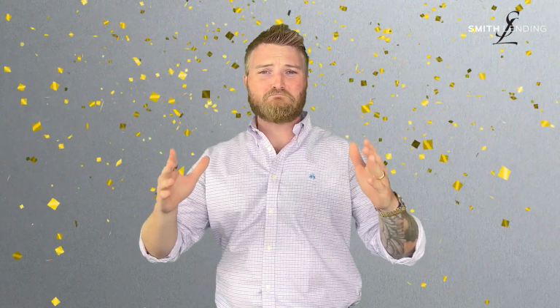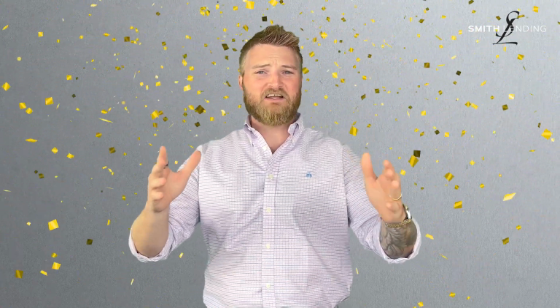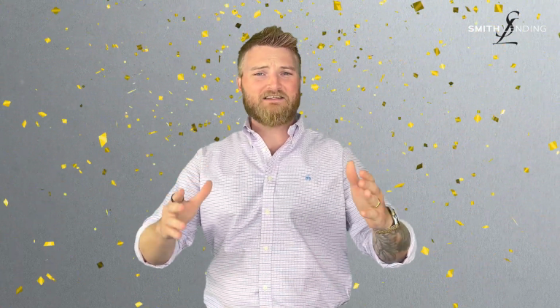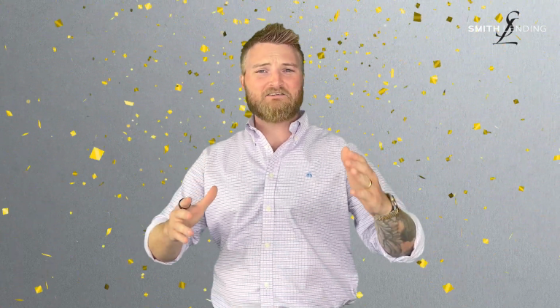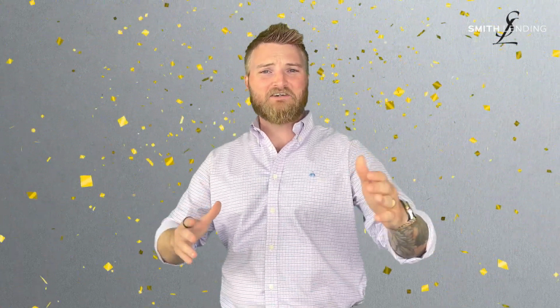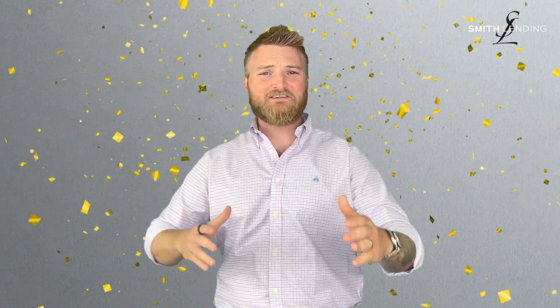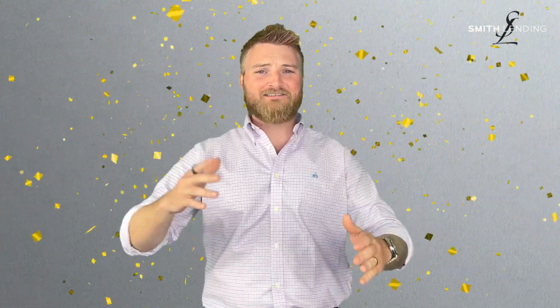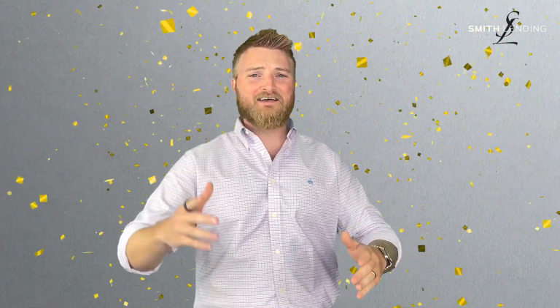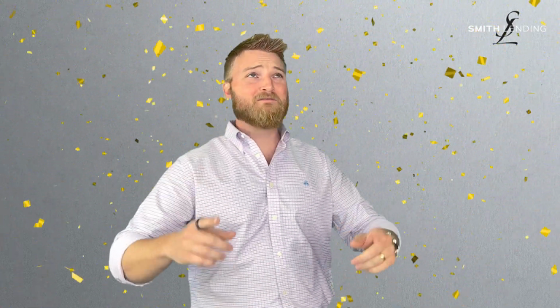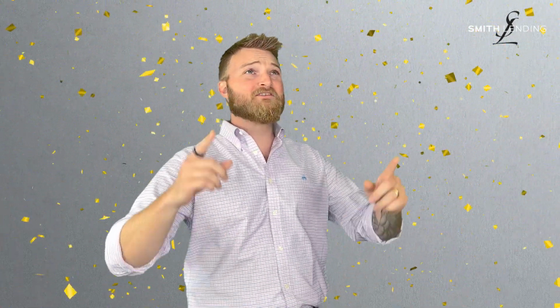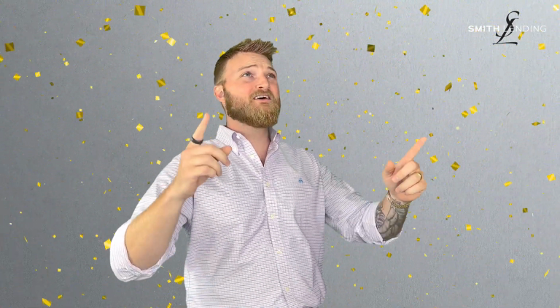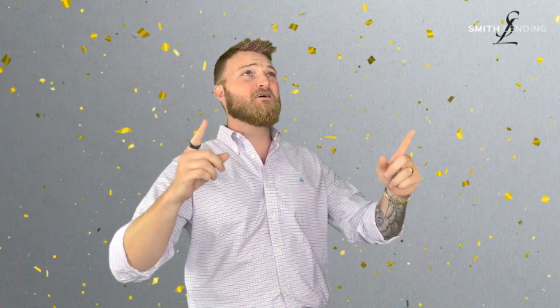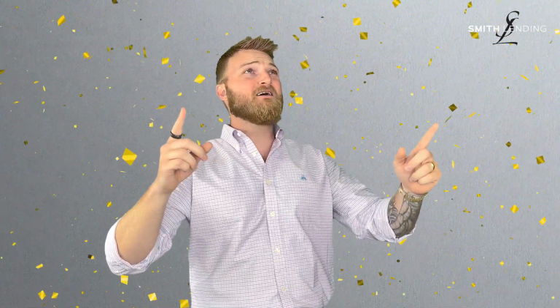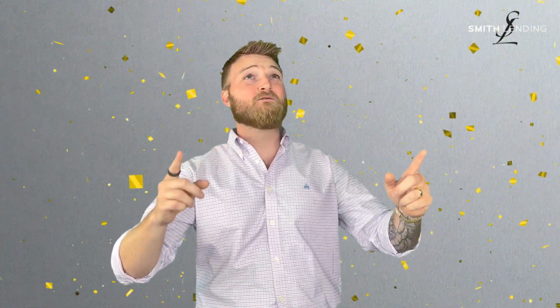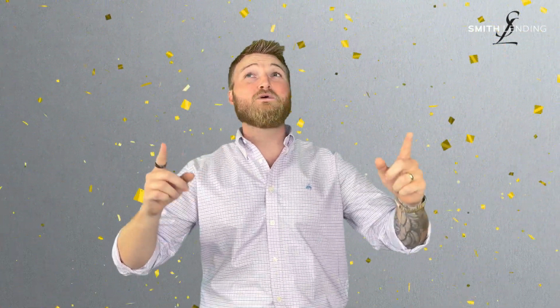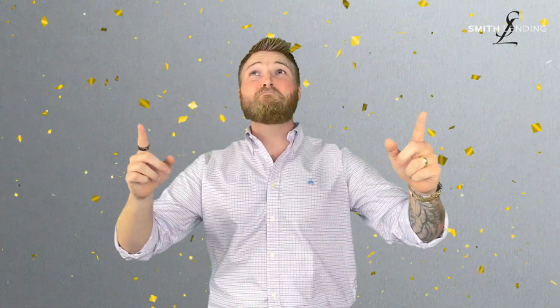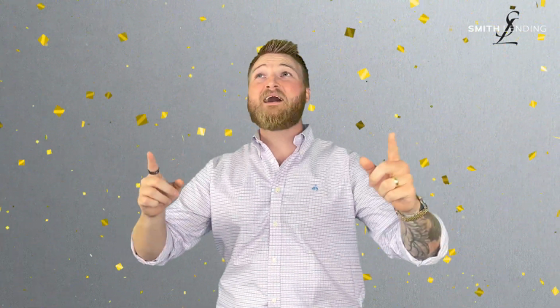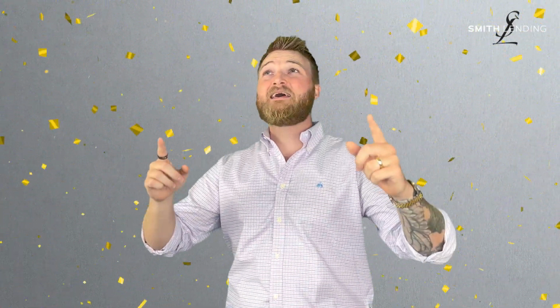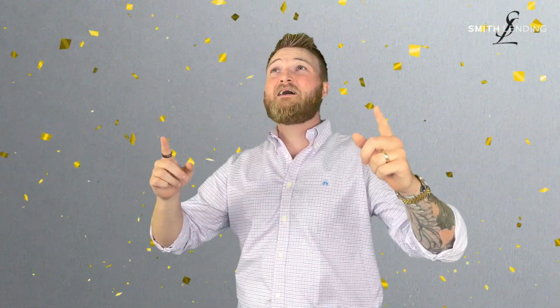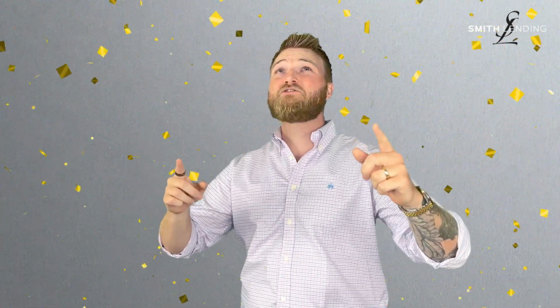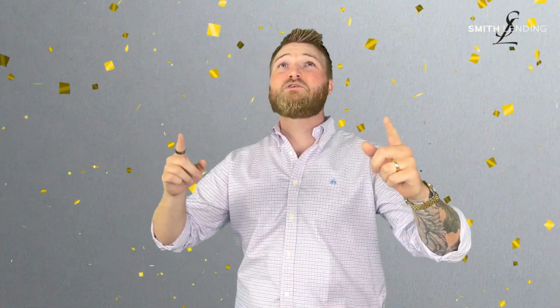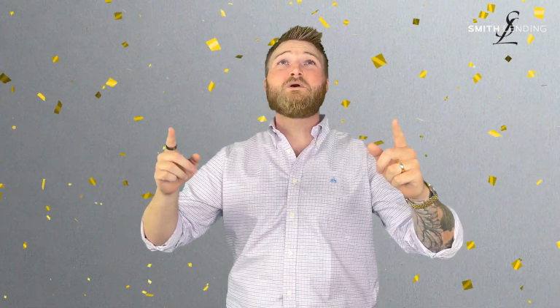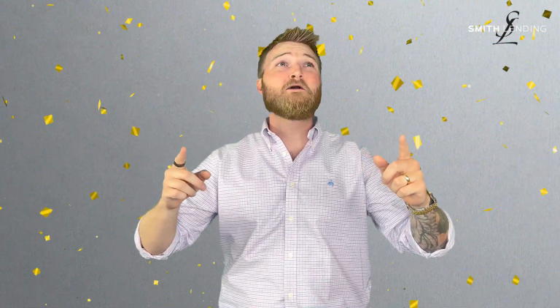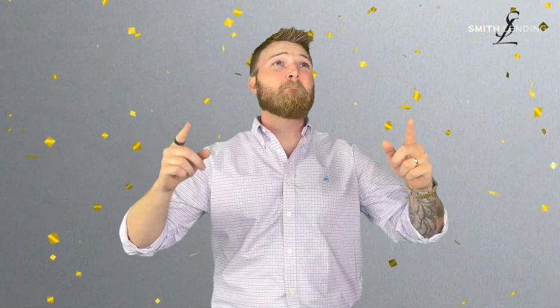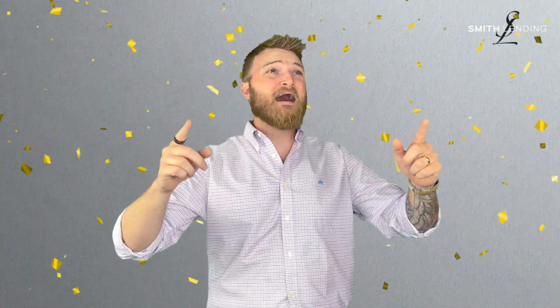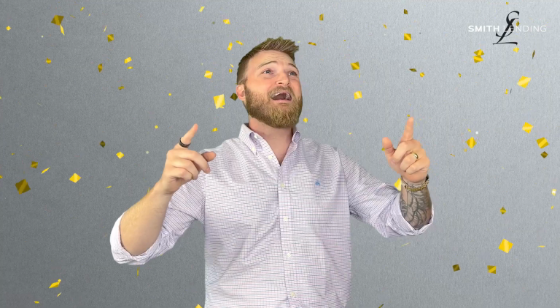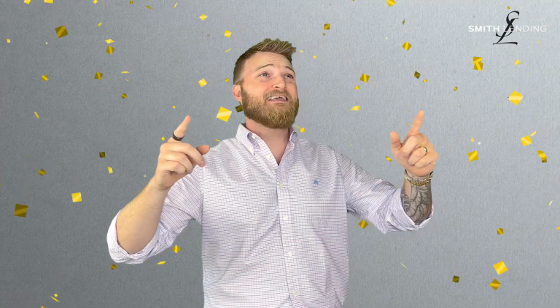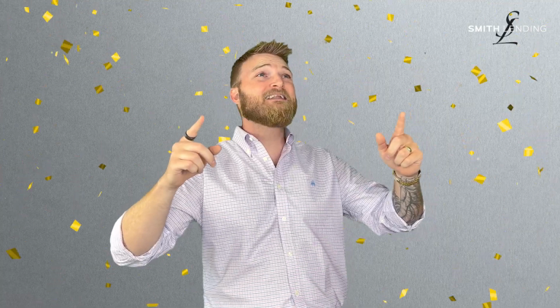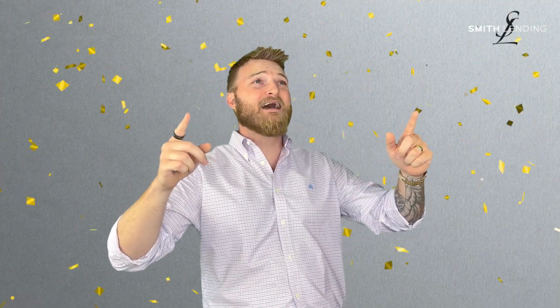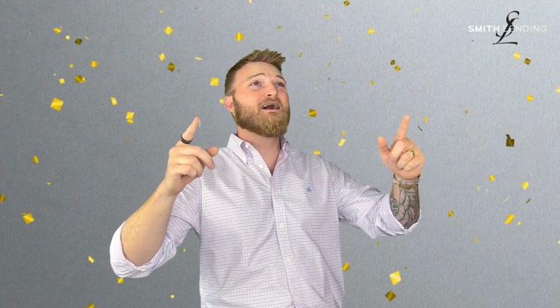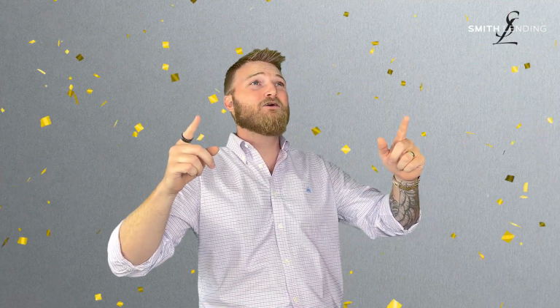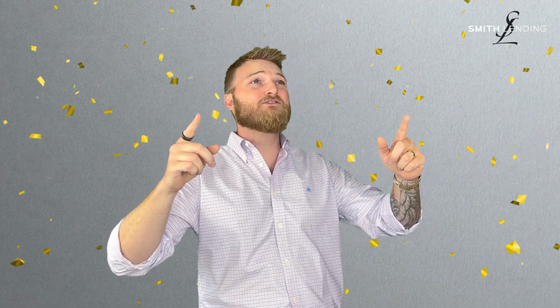Celebrate good times, come on, we're buying a house!